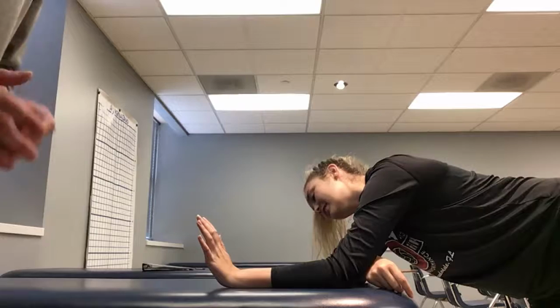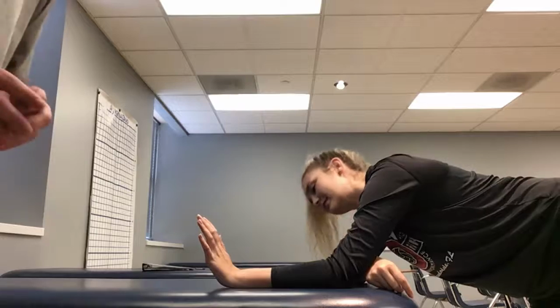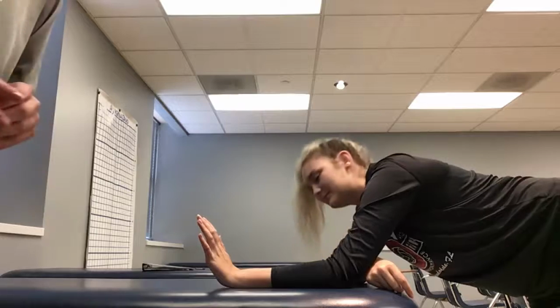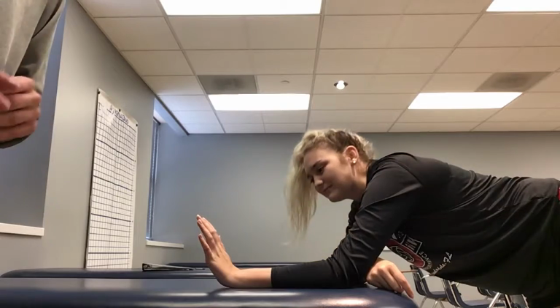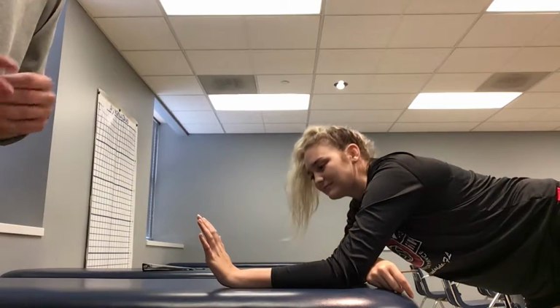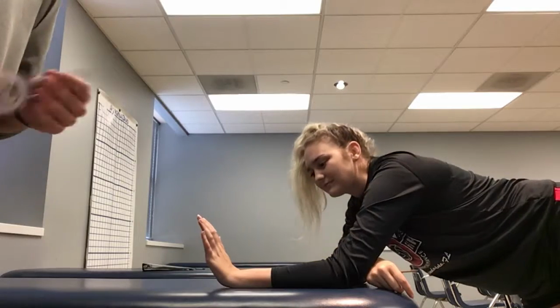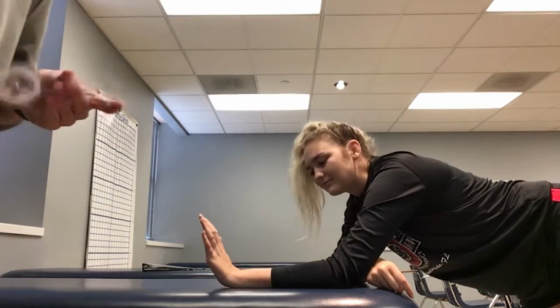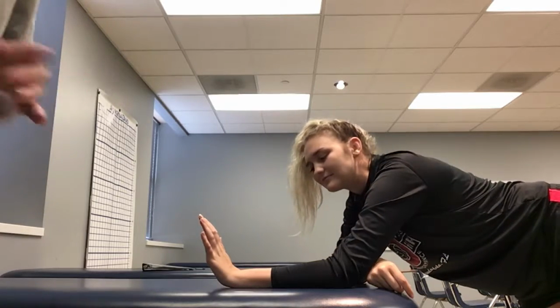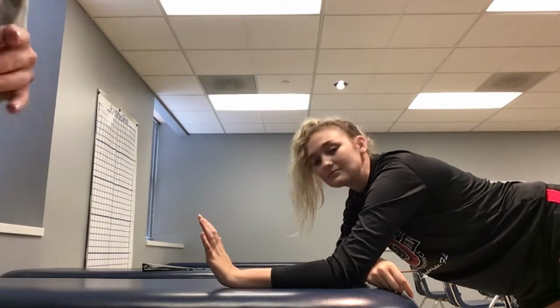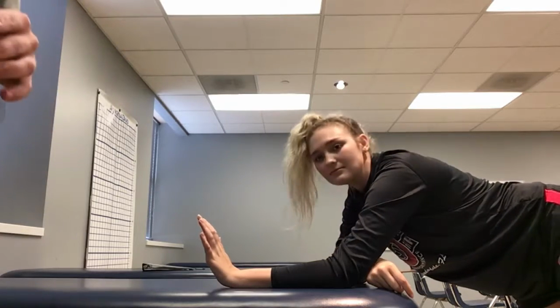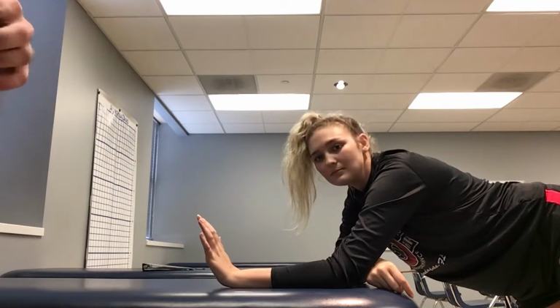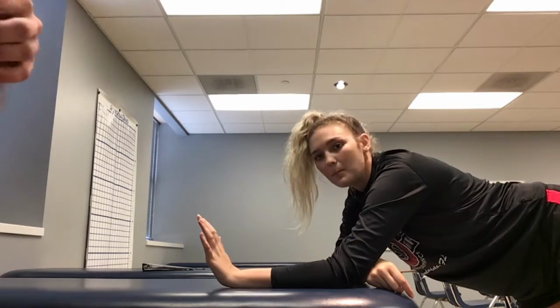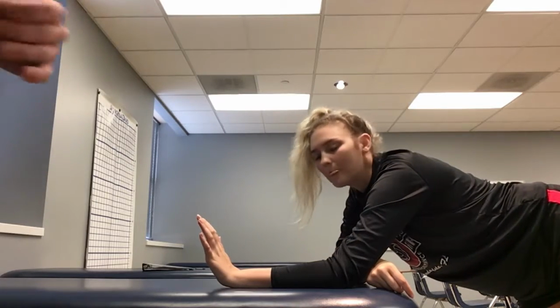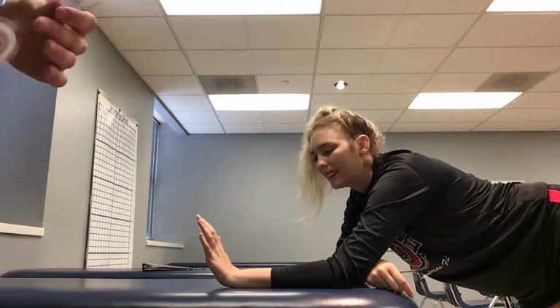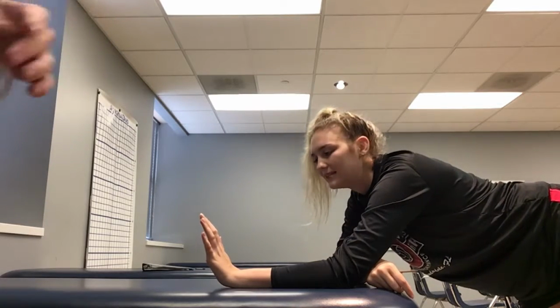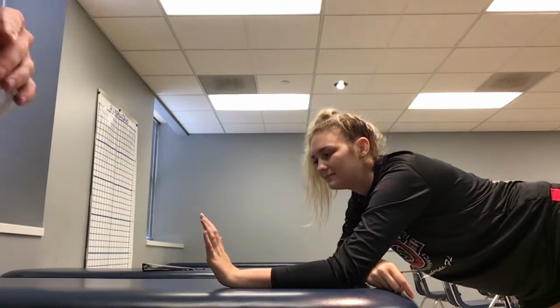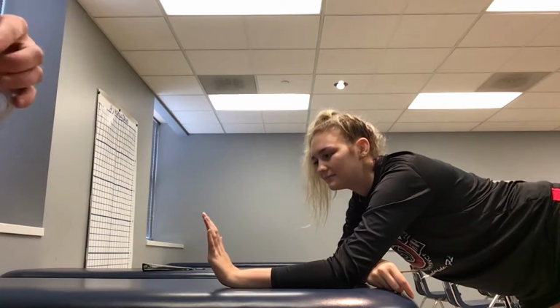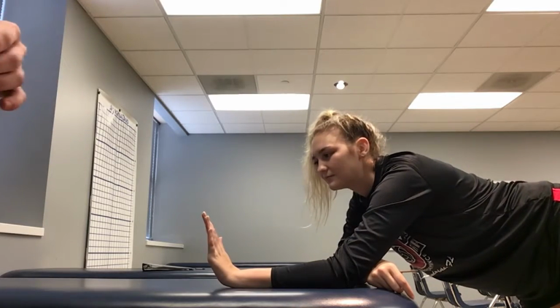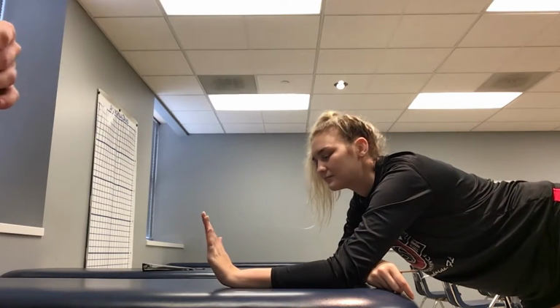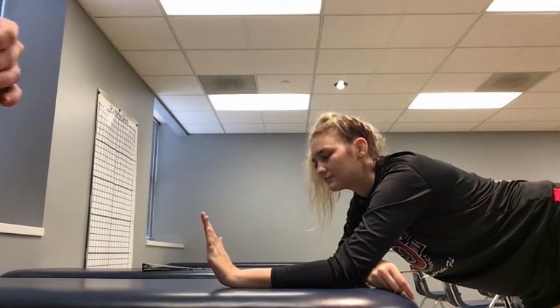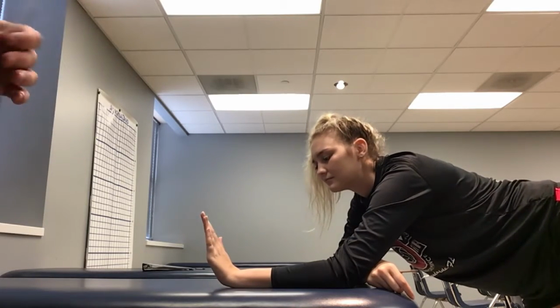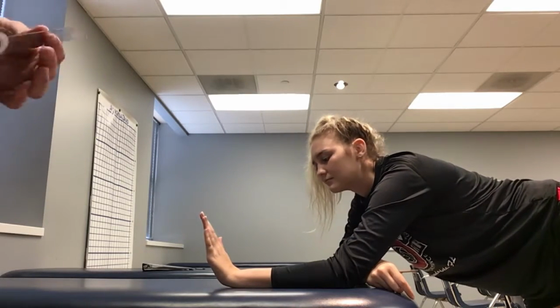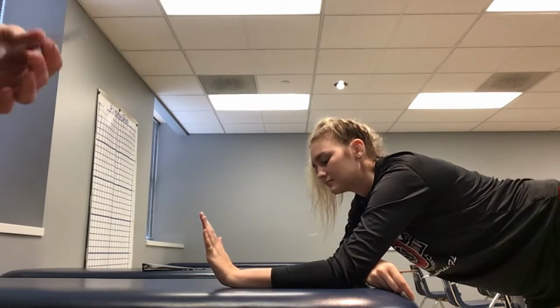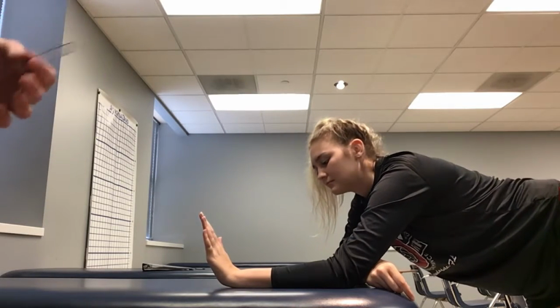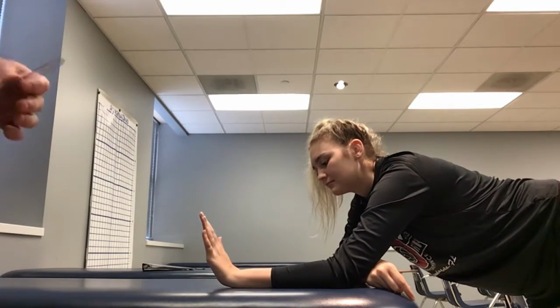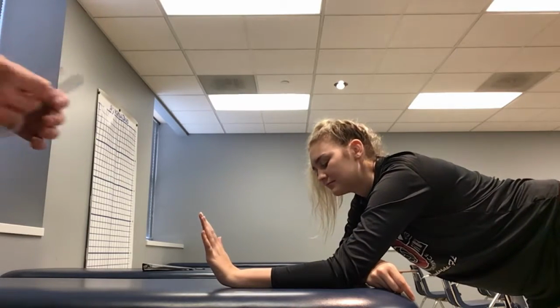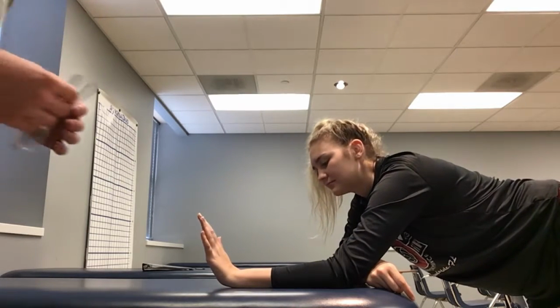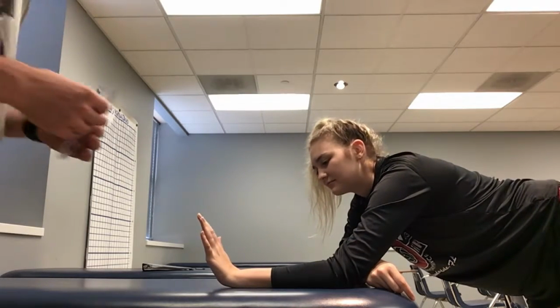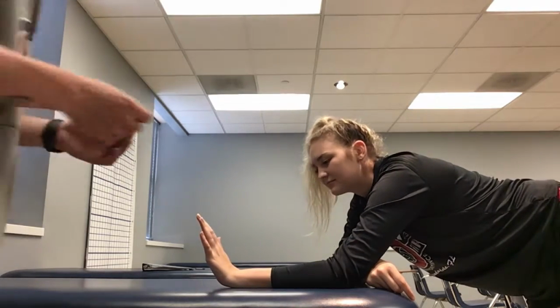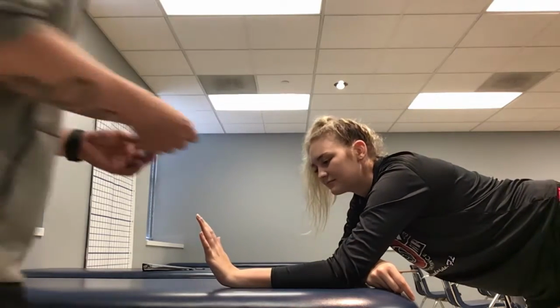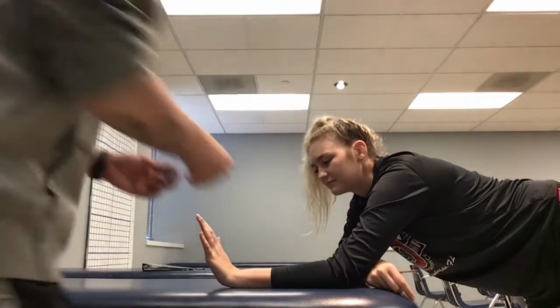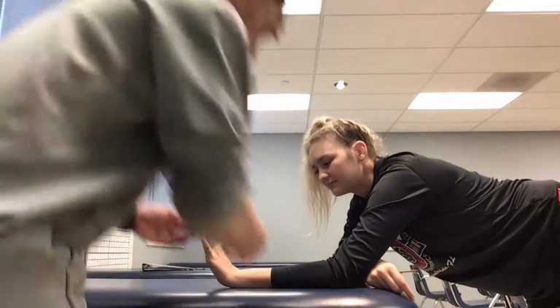Next video is wrist flexion. Normal range for this is going to be about 90 degrees.